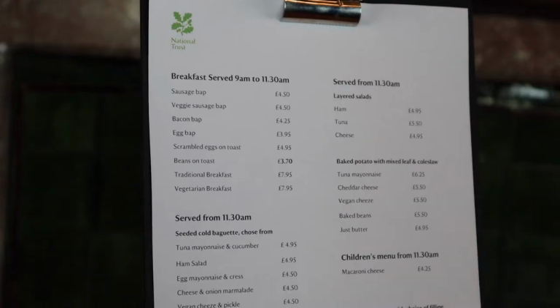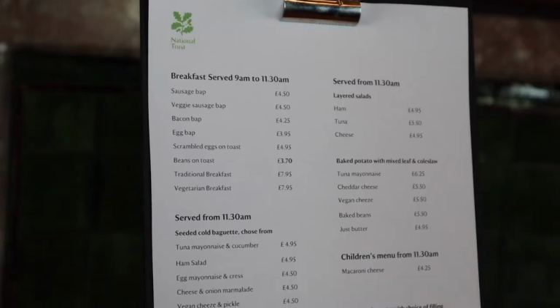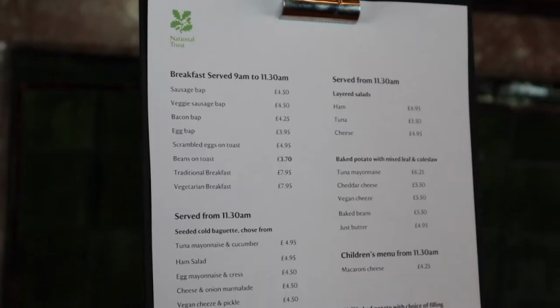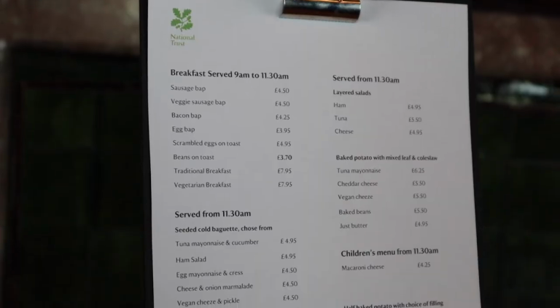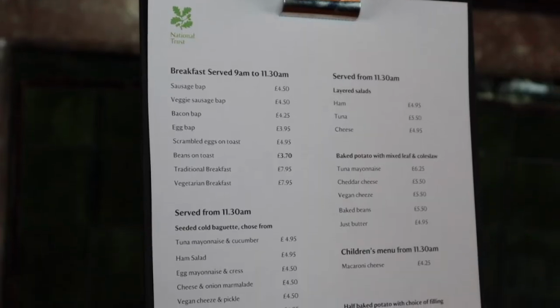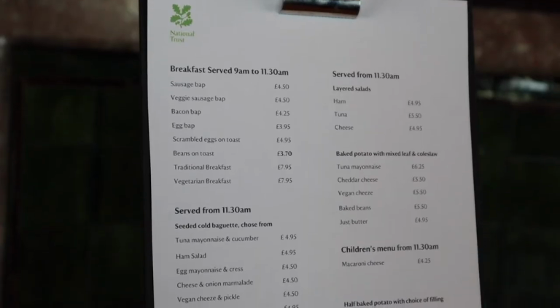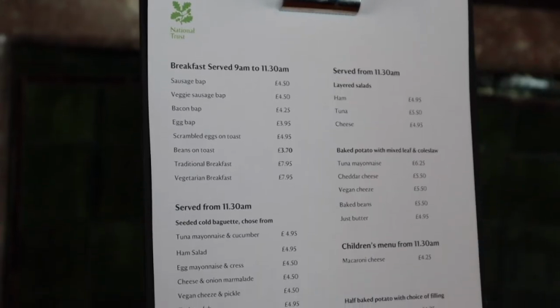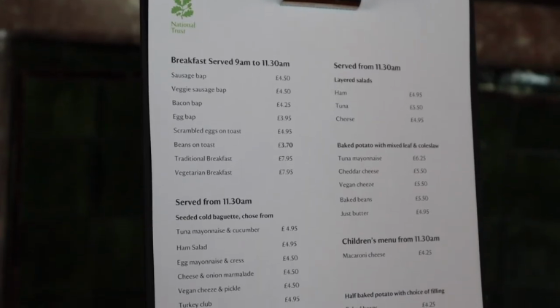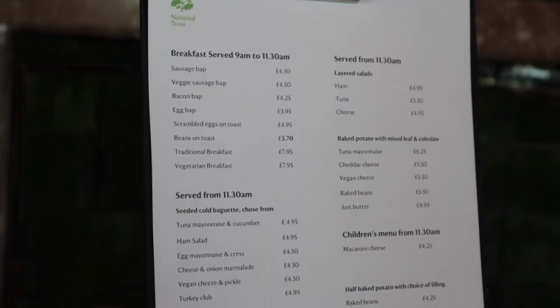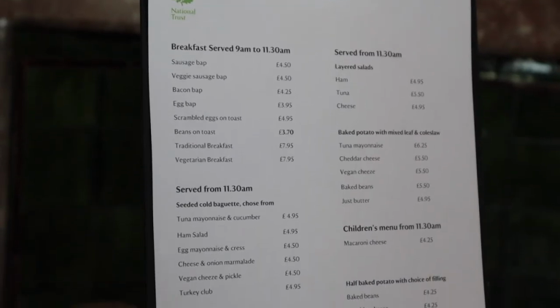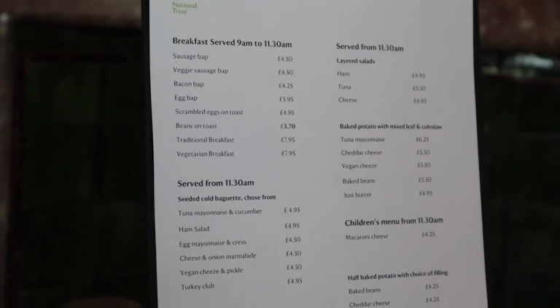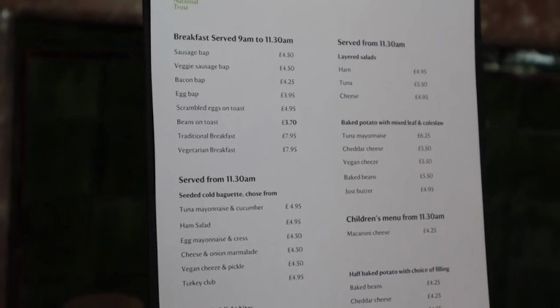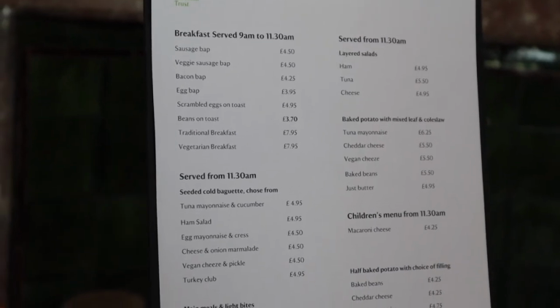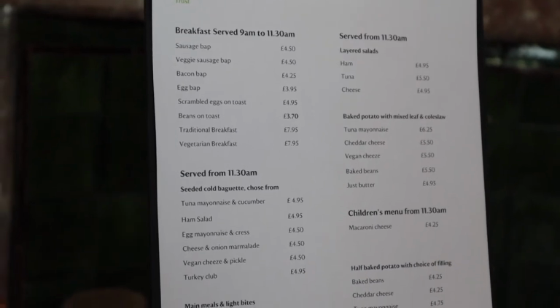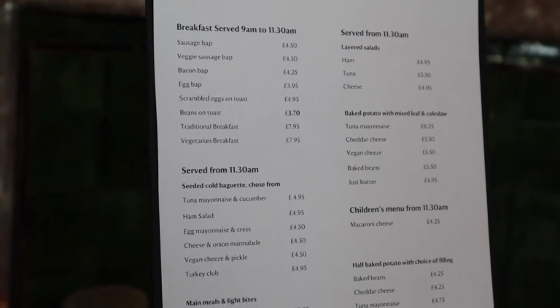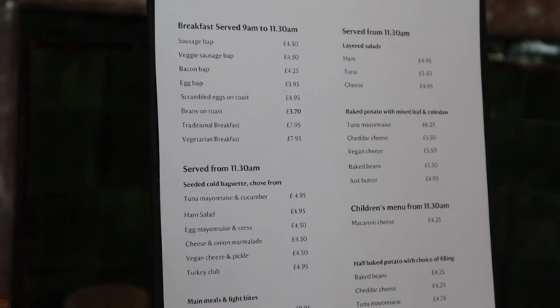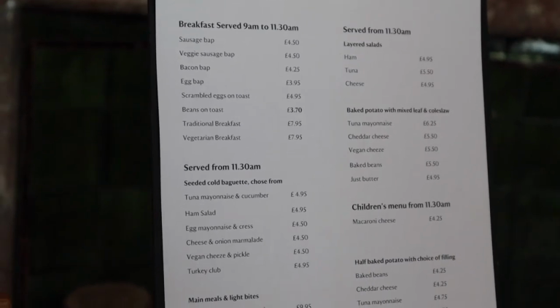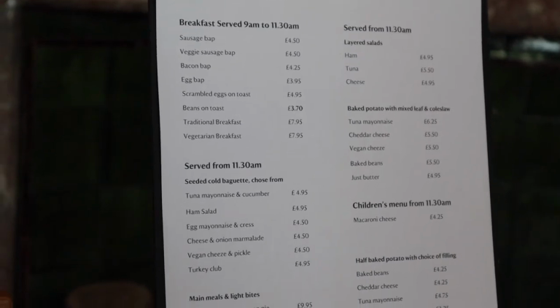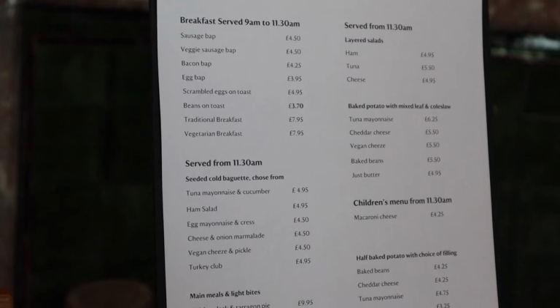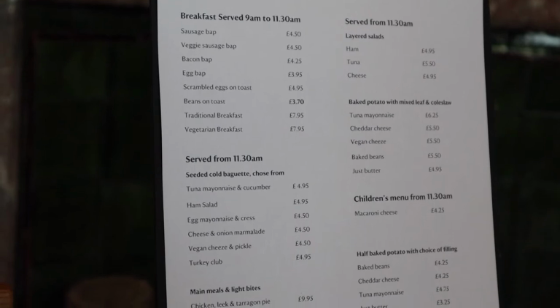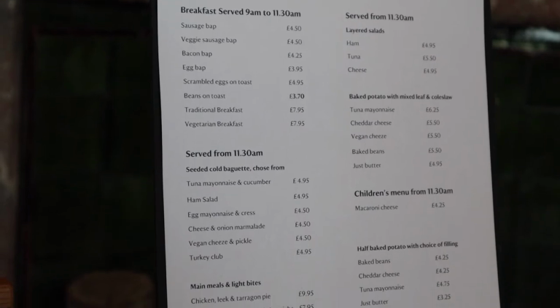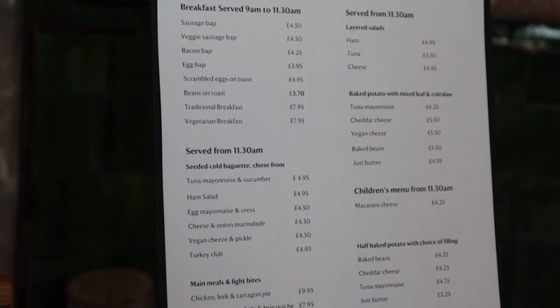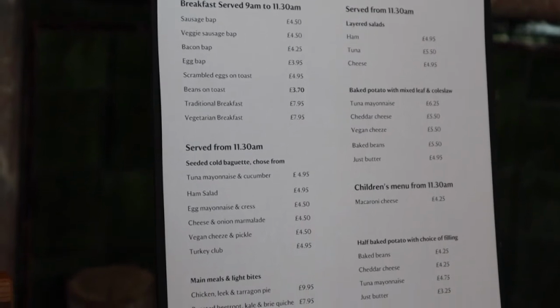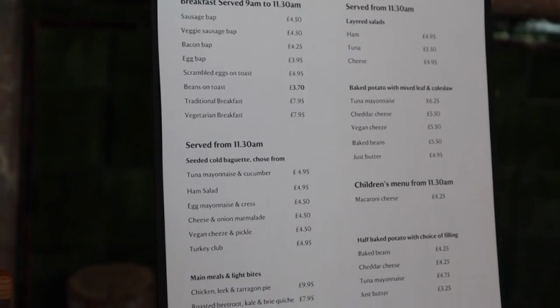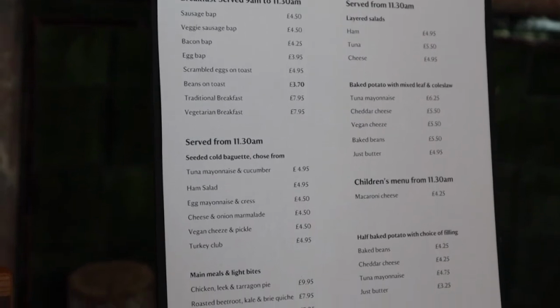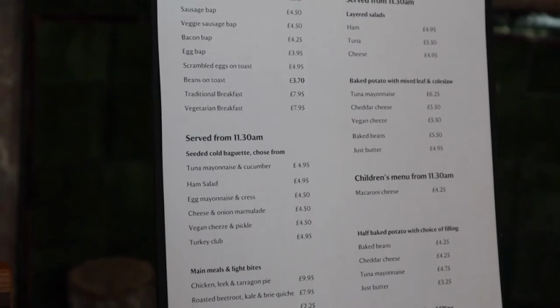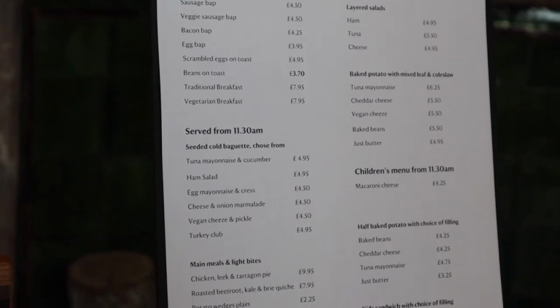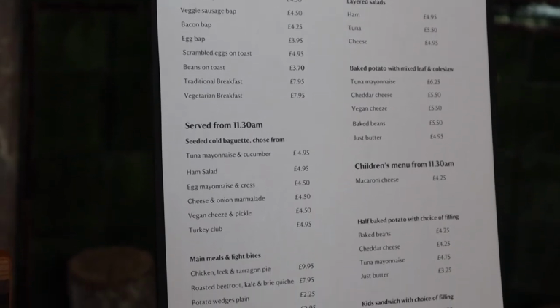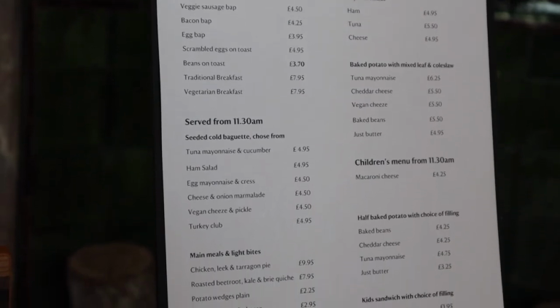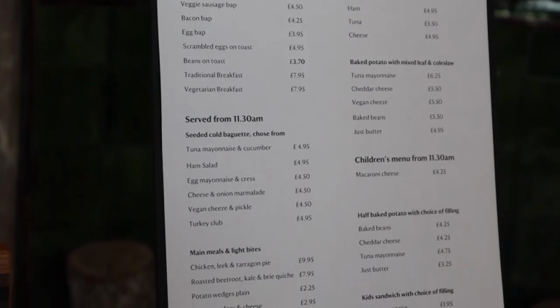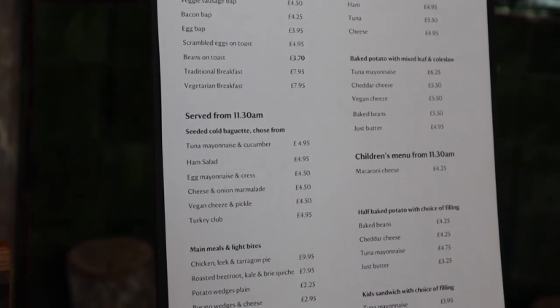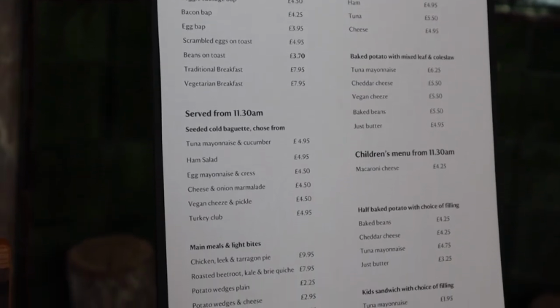If you are in the mood for something a bit more substantial, they have a very tempting menu too!